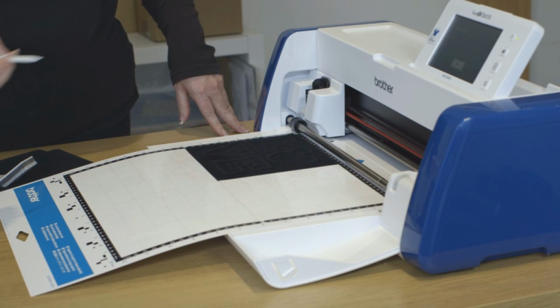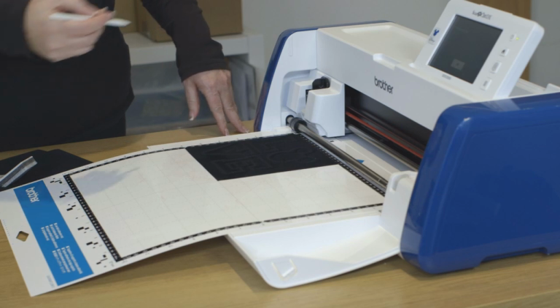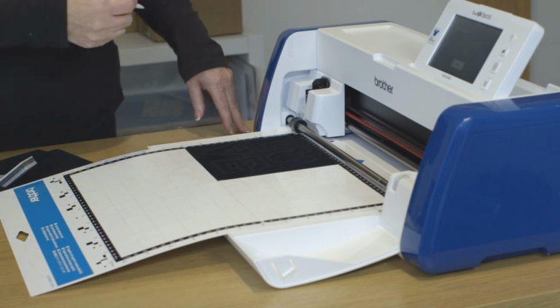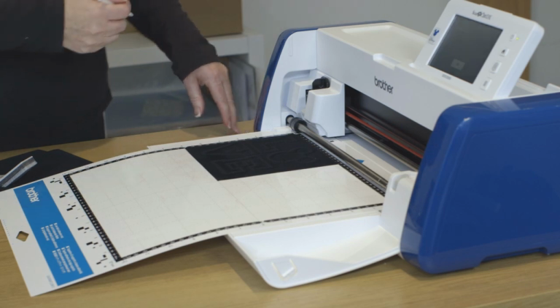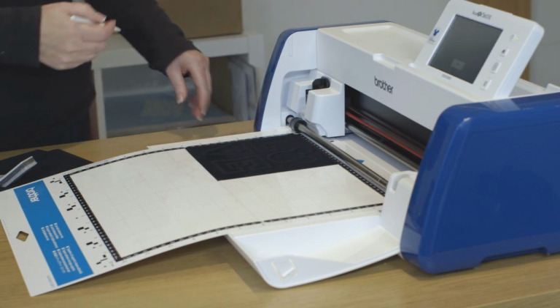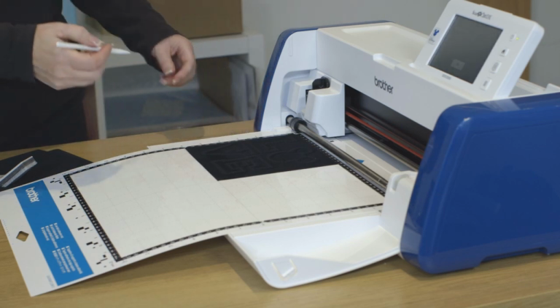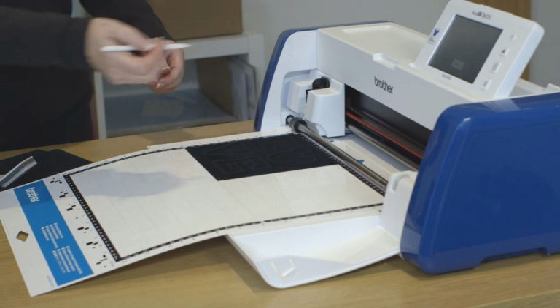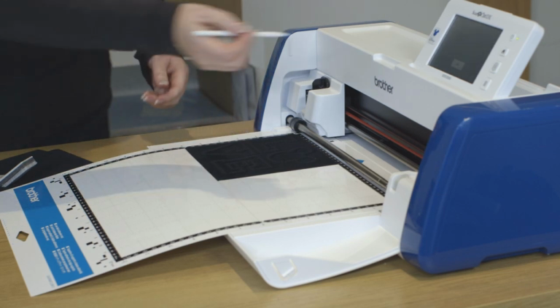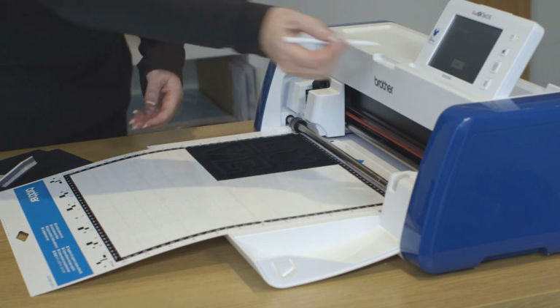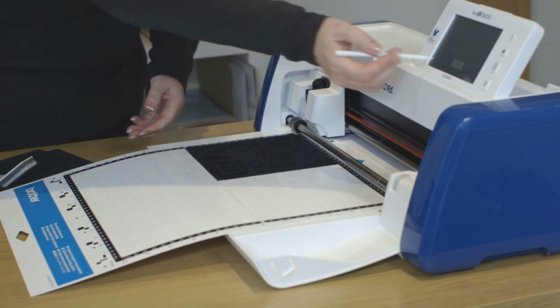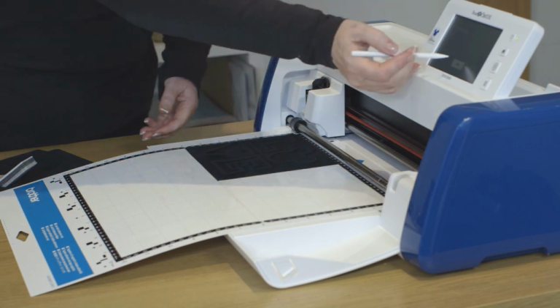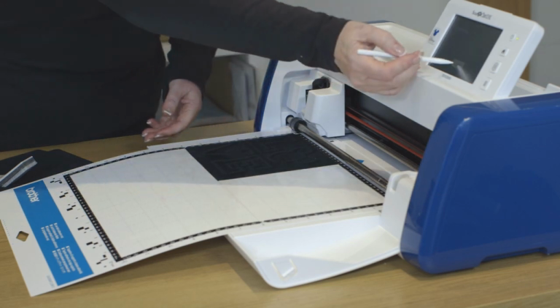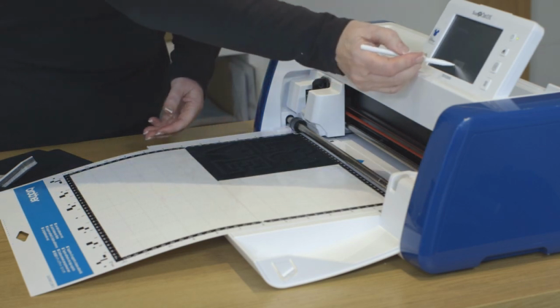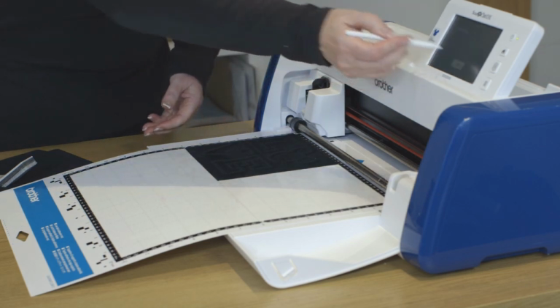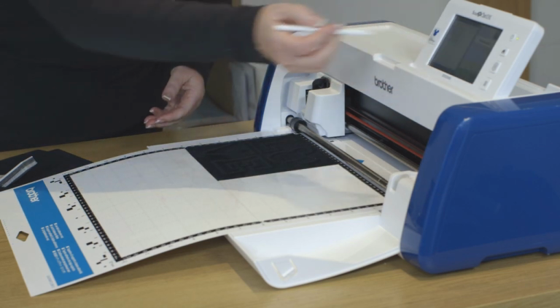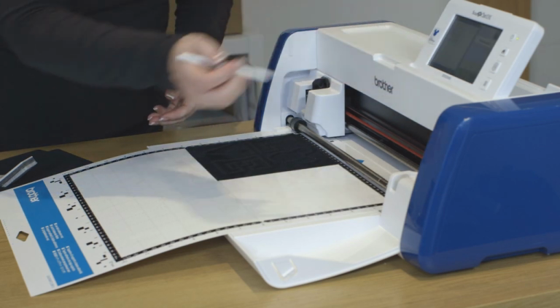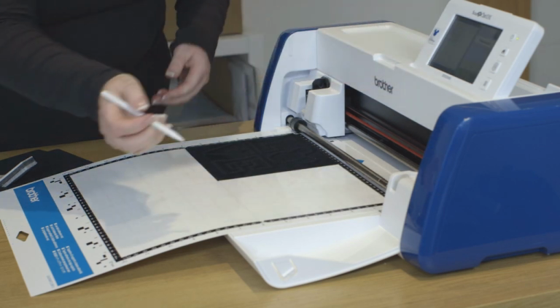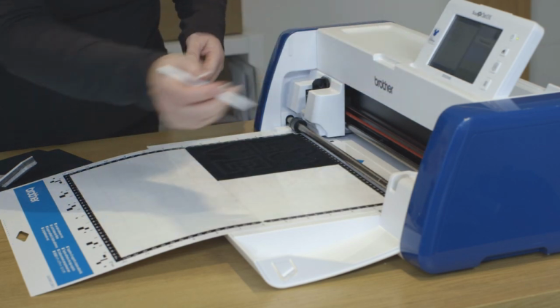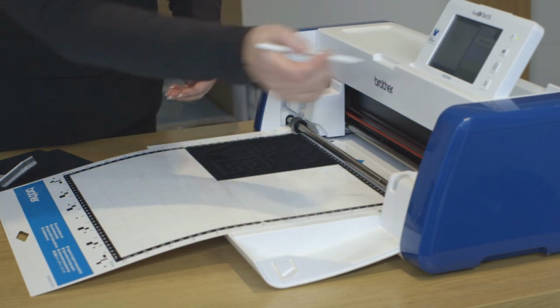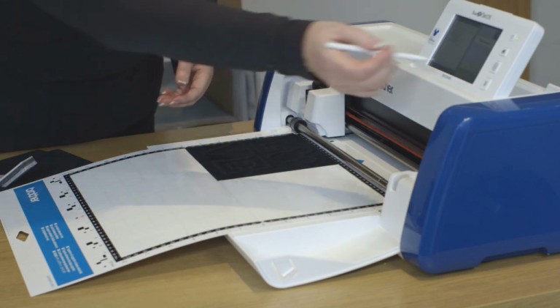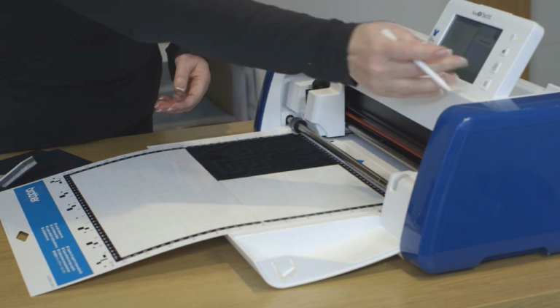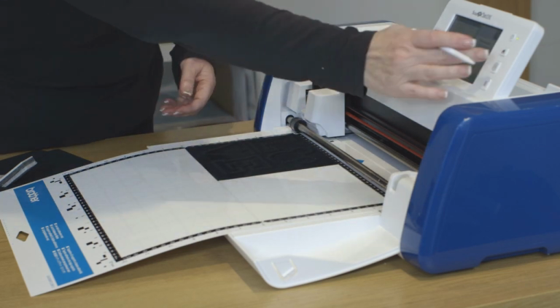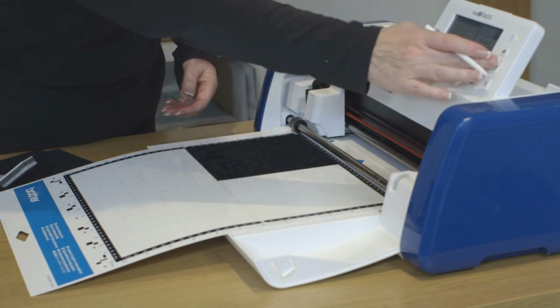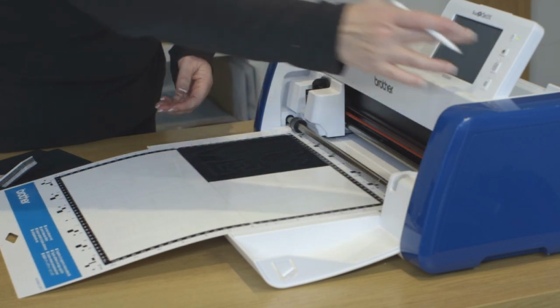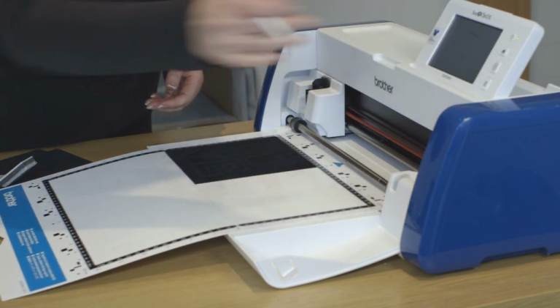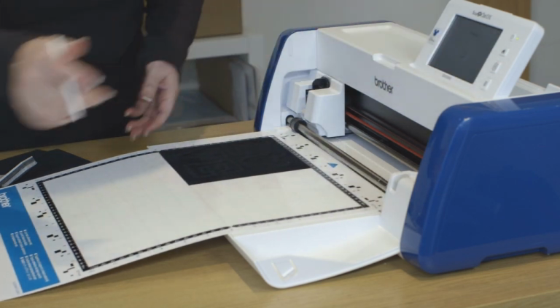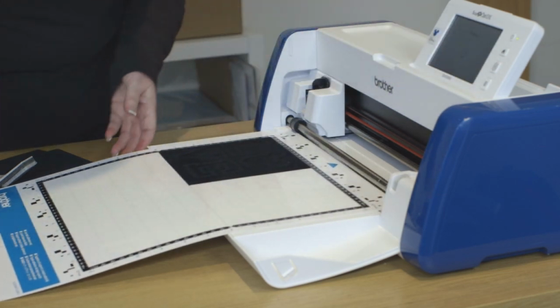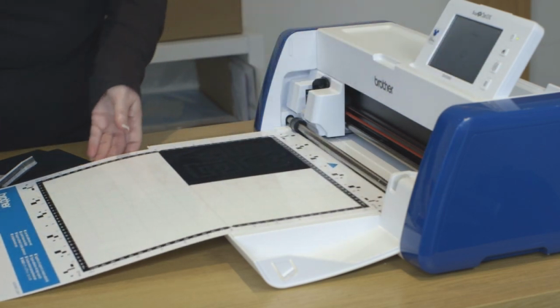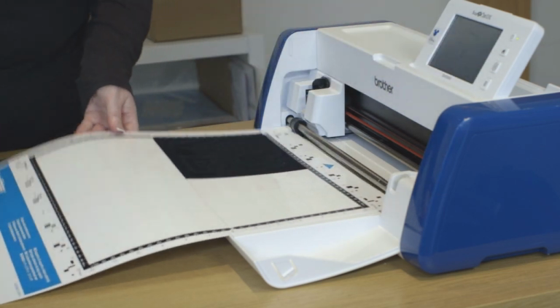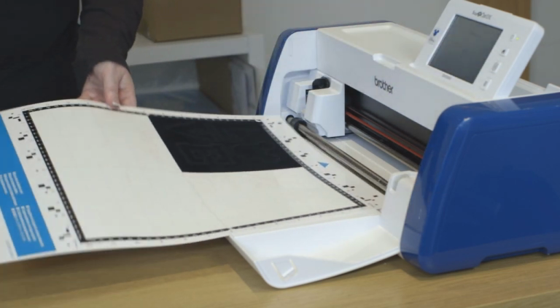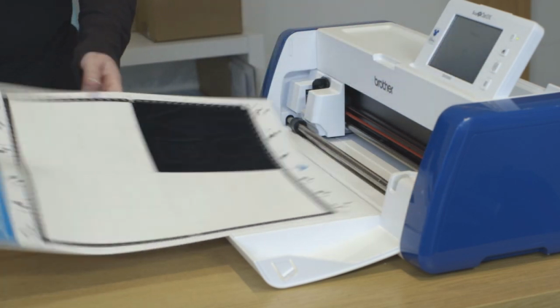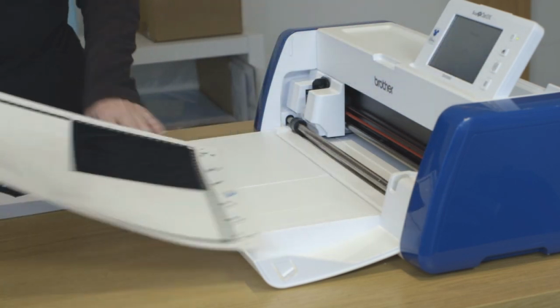Okay, so that's finished. I'm going to say okay and unload the mat.